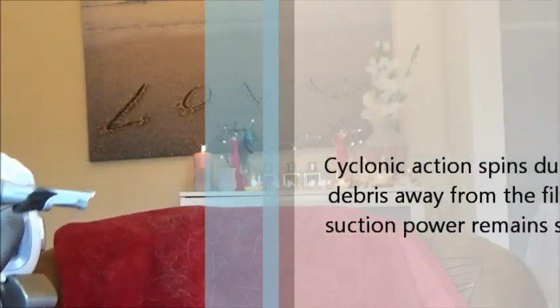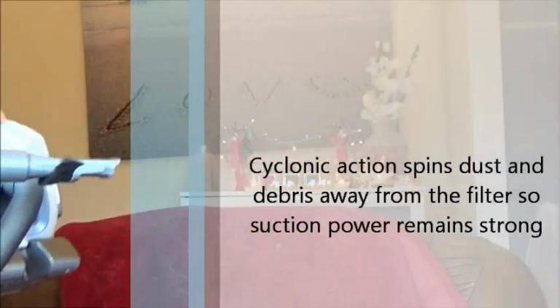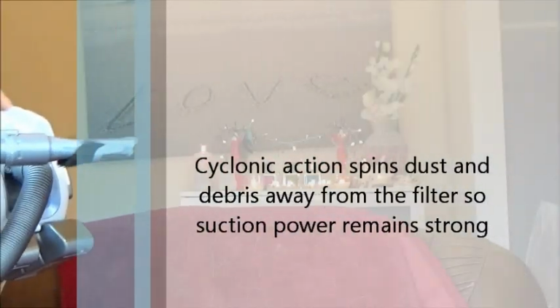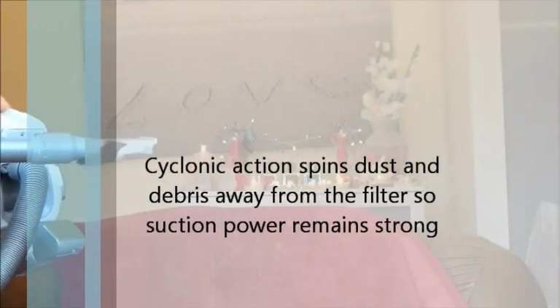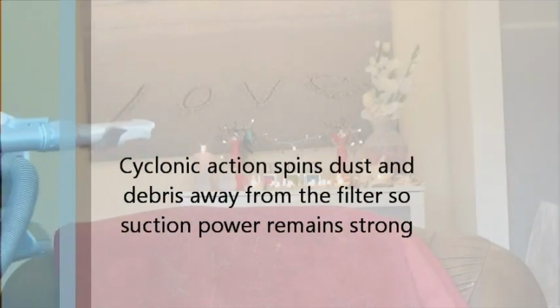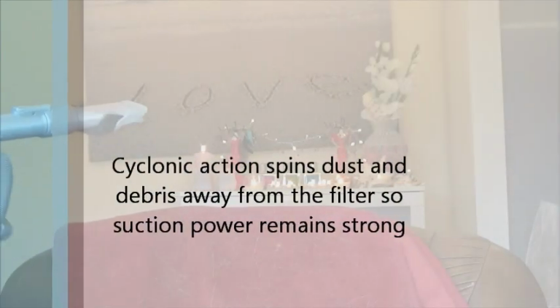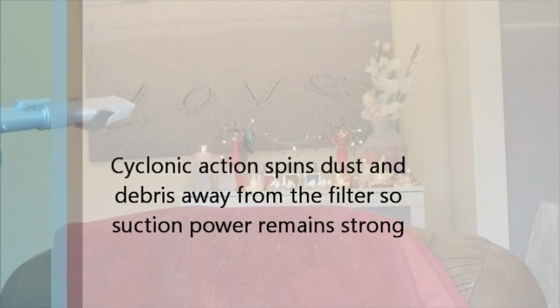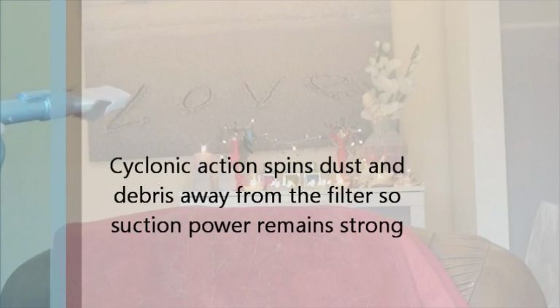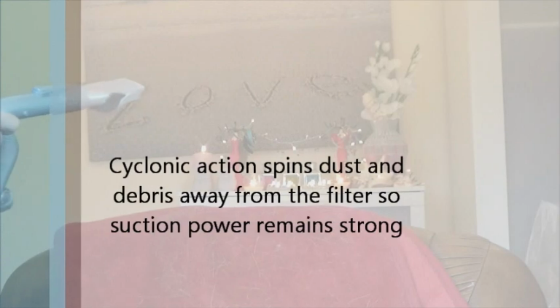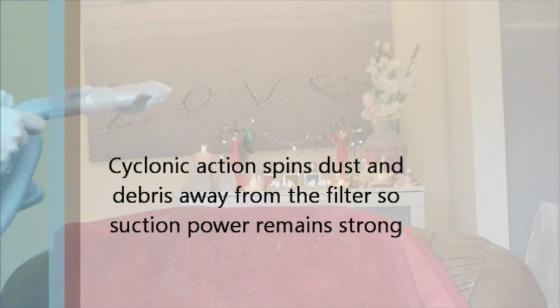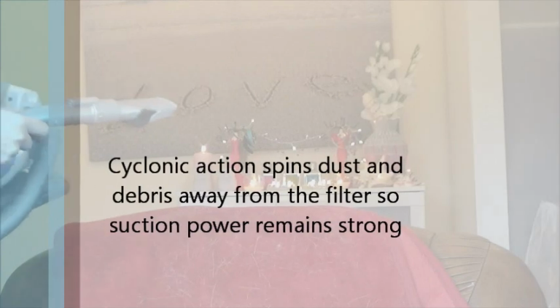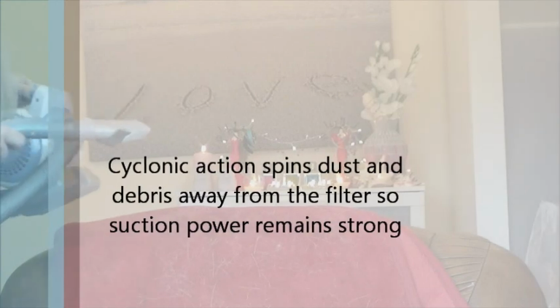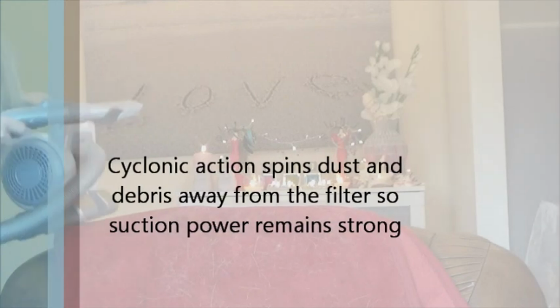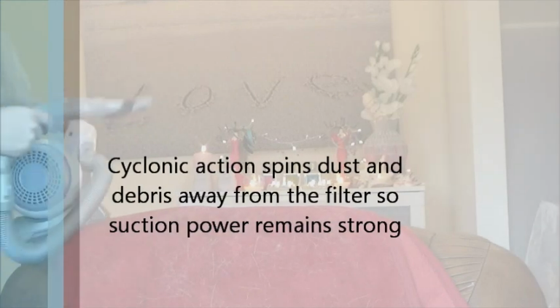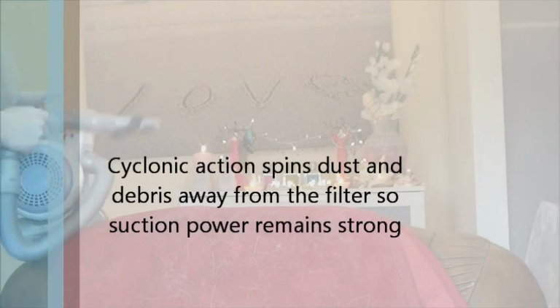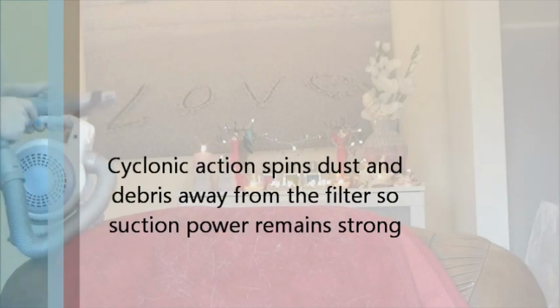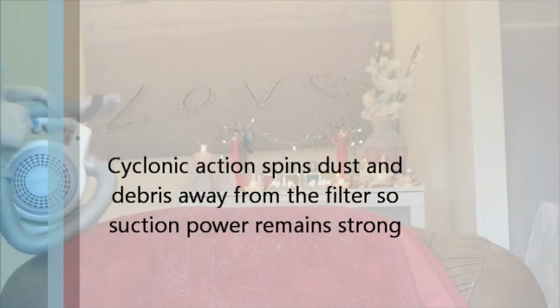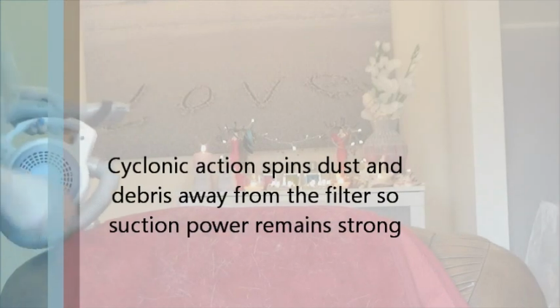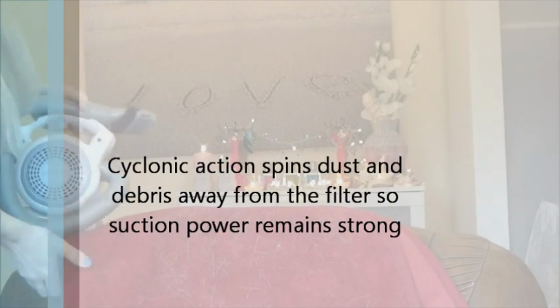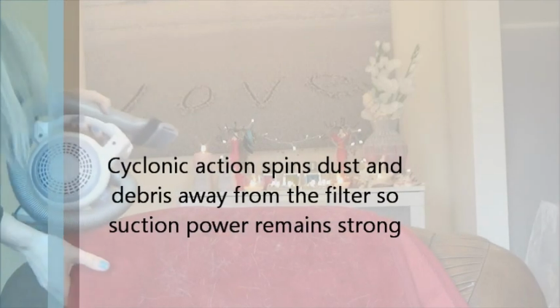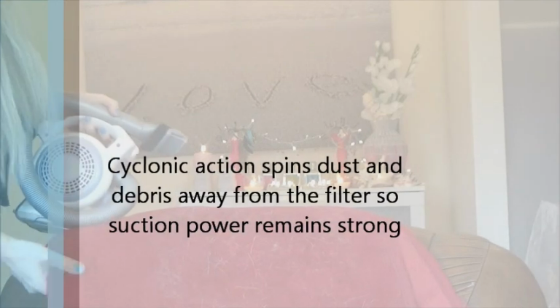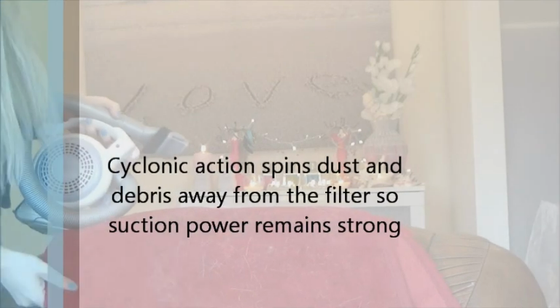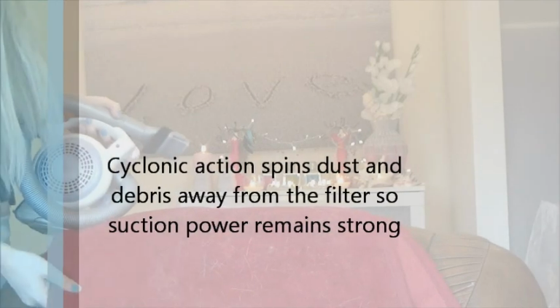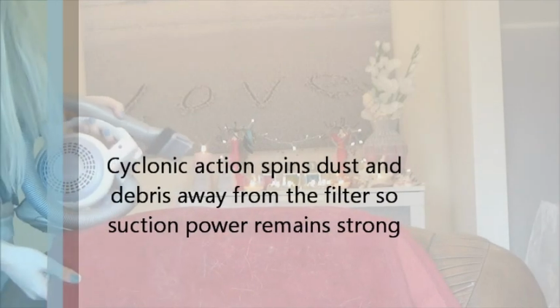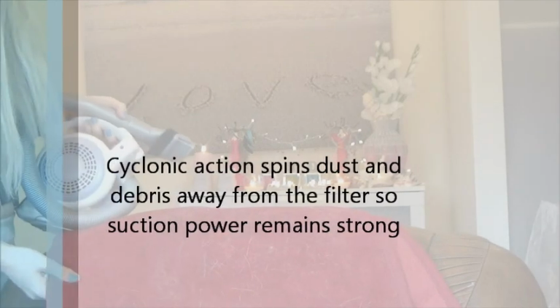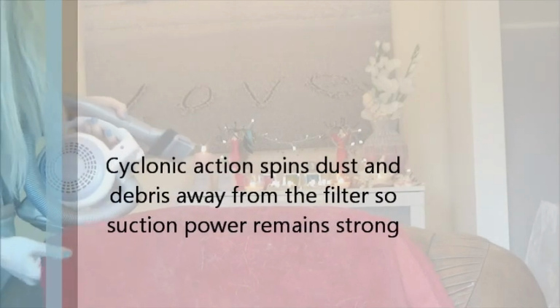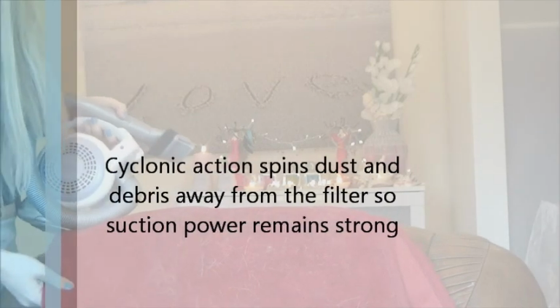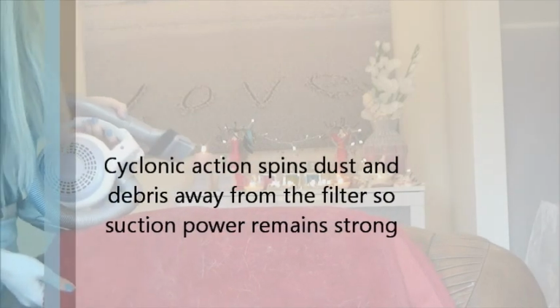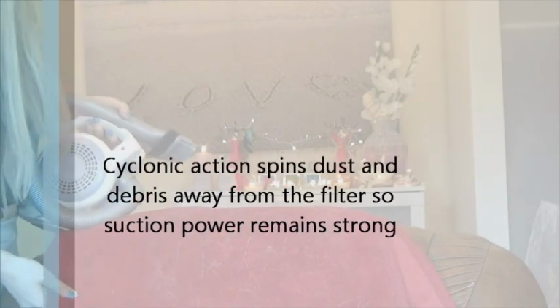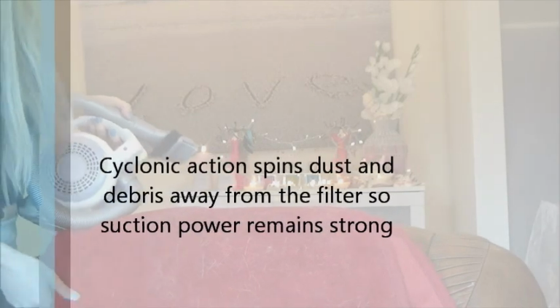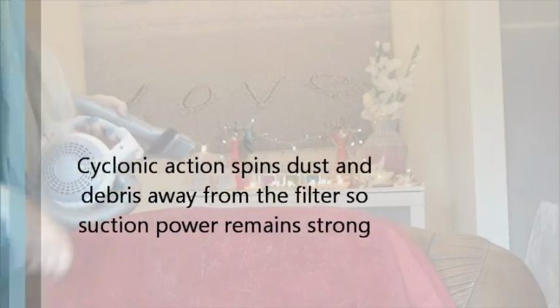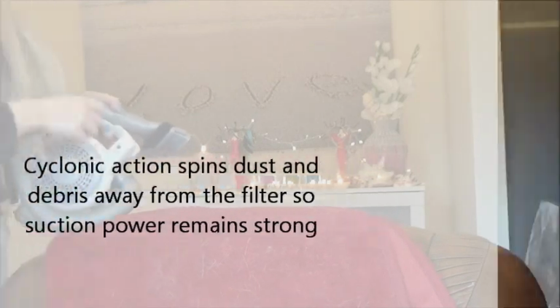Ok guys, I'm going to show you now how it works. As you can see, here is a blanket covered with cat hair.